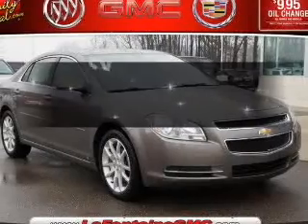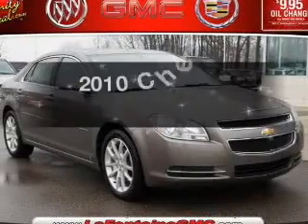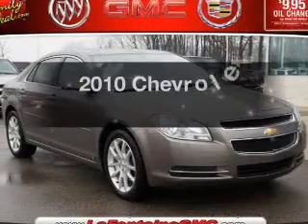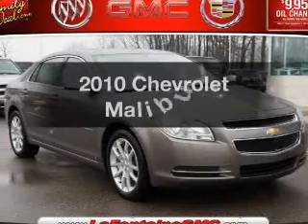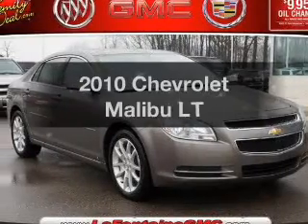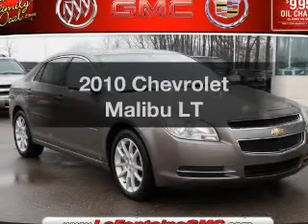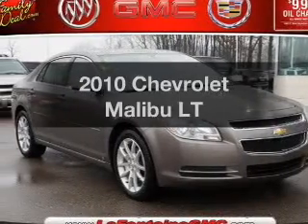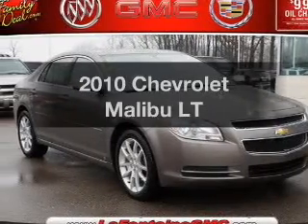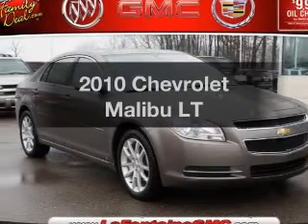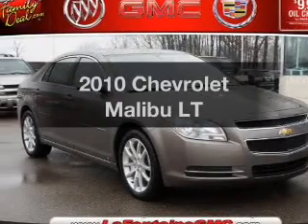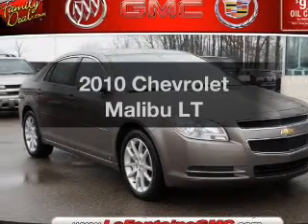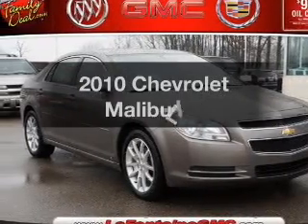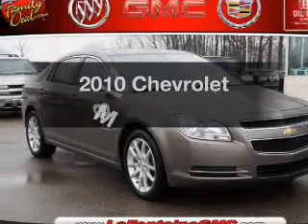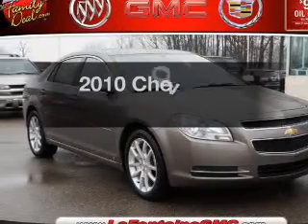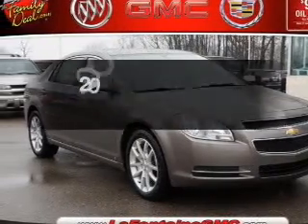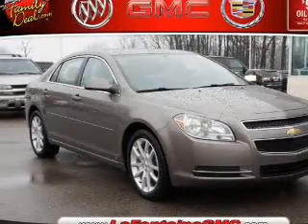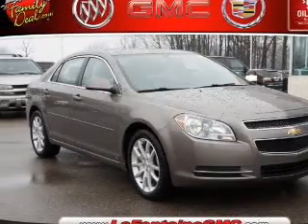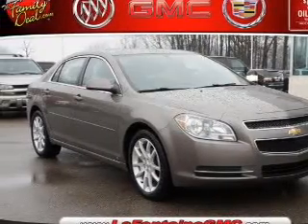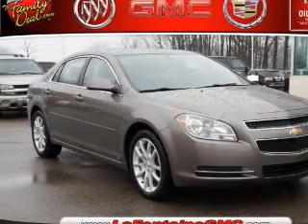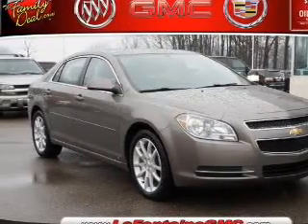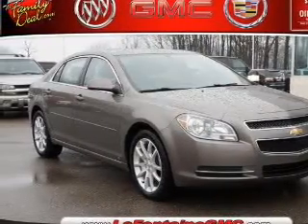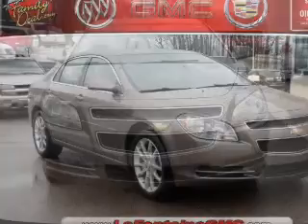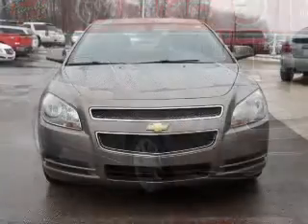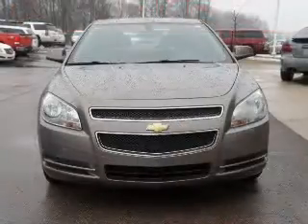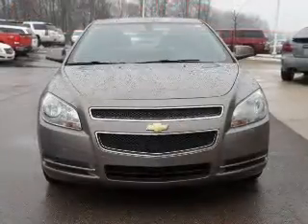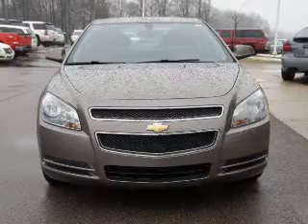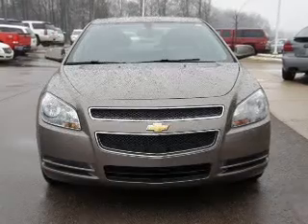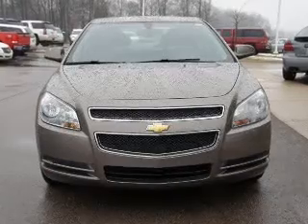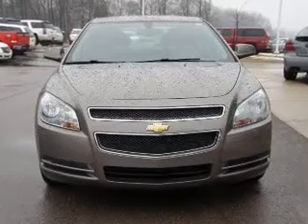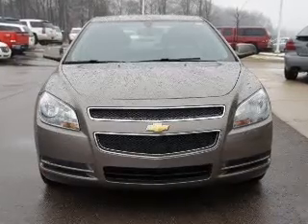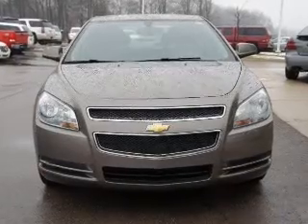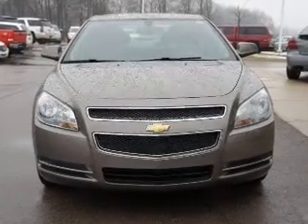Presenting the 2010 Chevrolet Malibu. Travel the roads in style and comfort in this great vehicle.